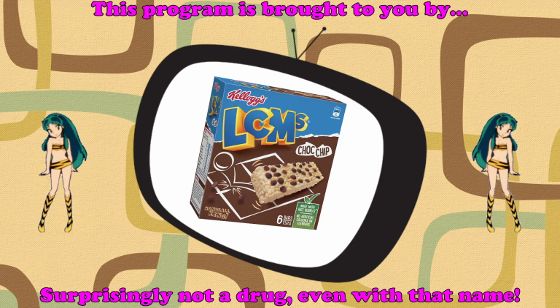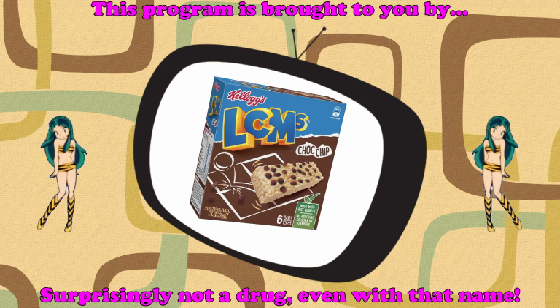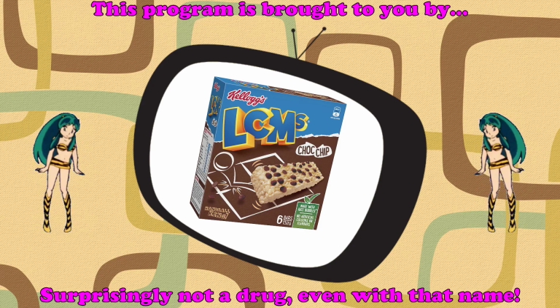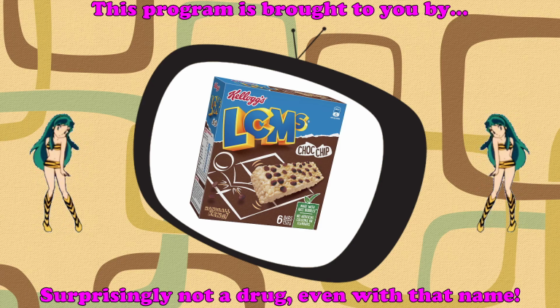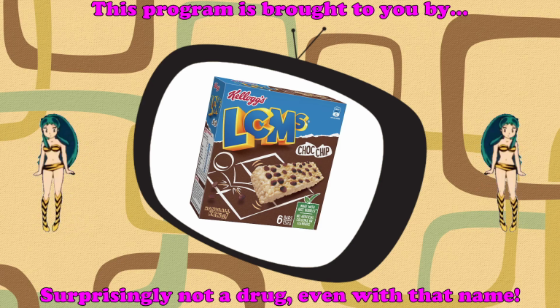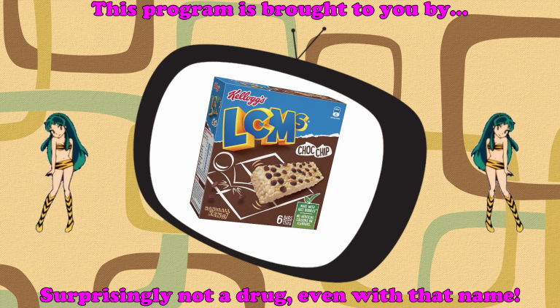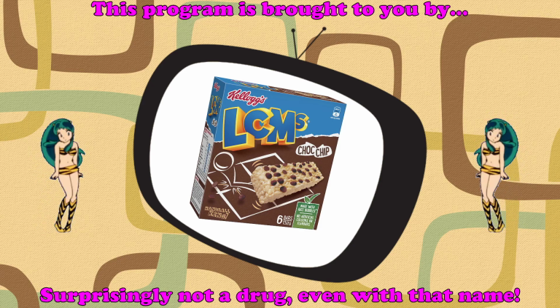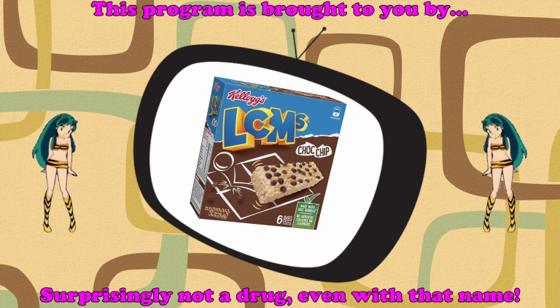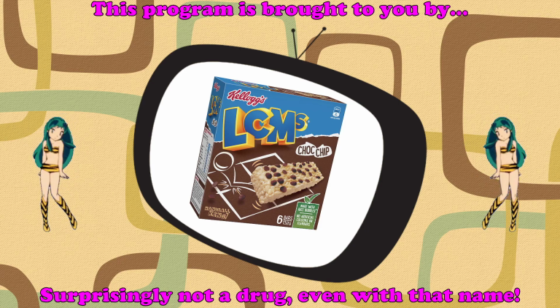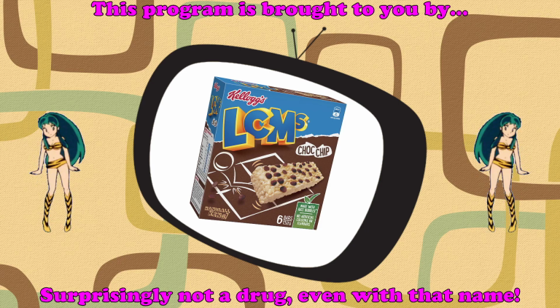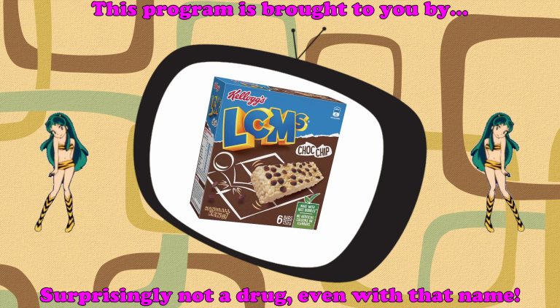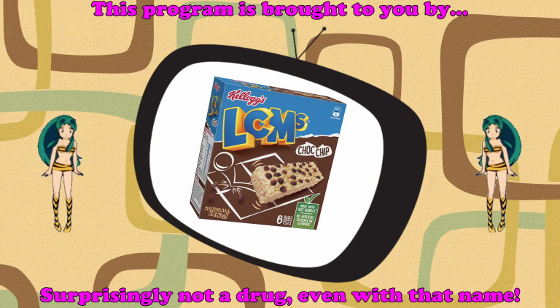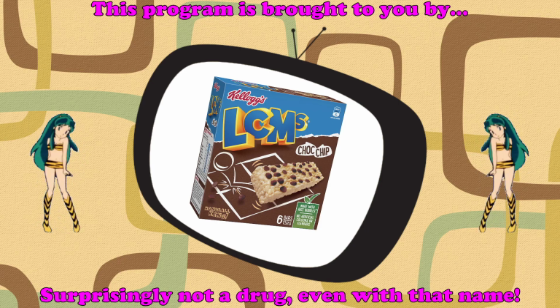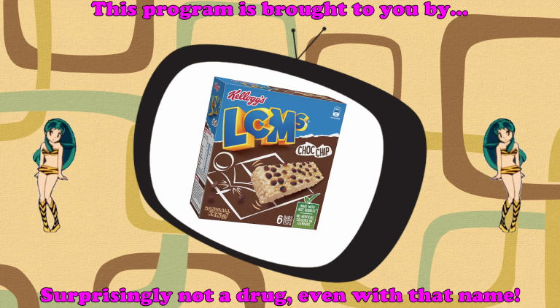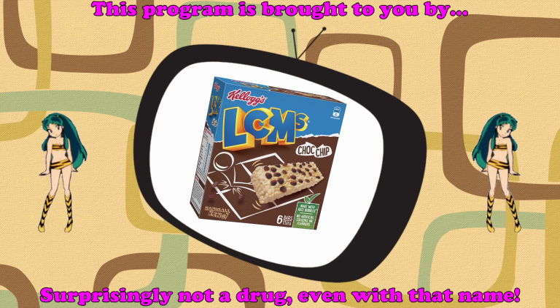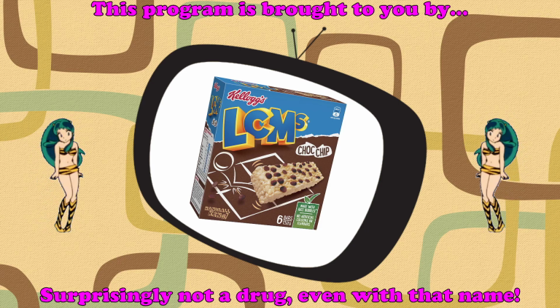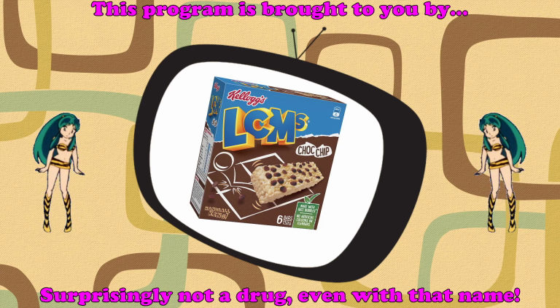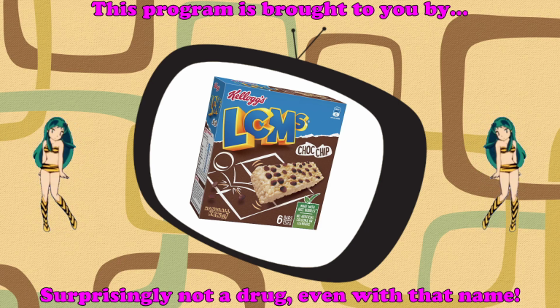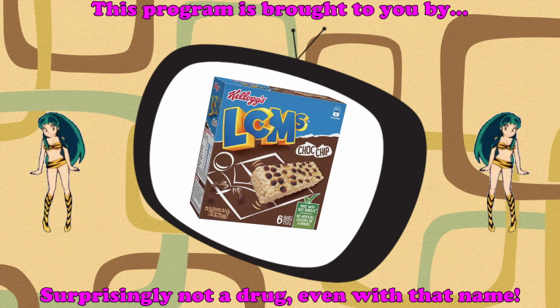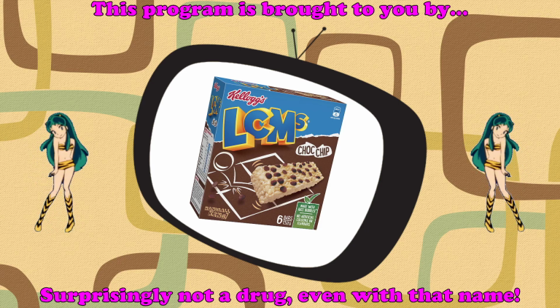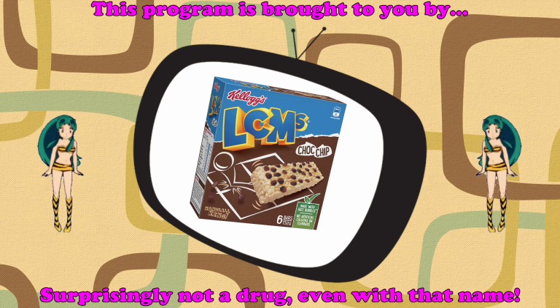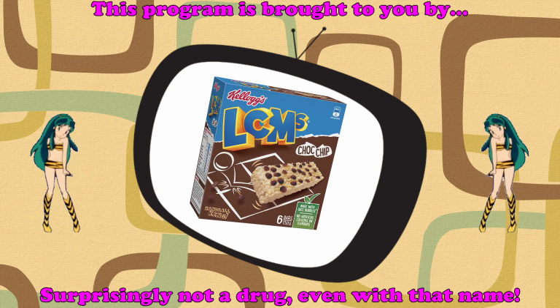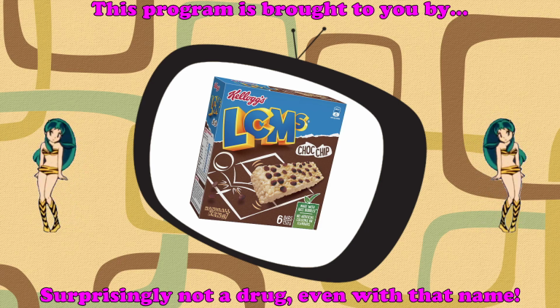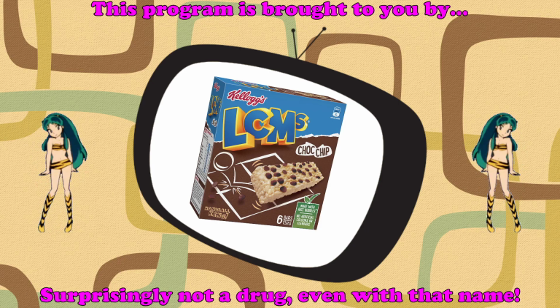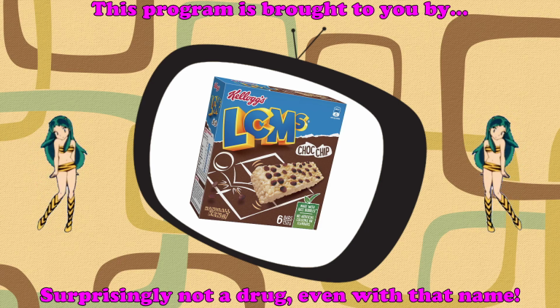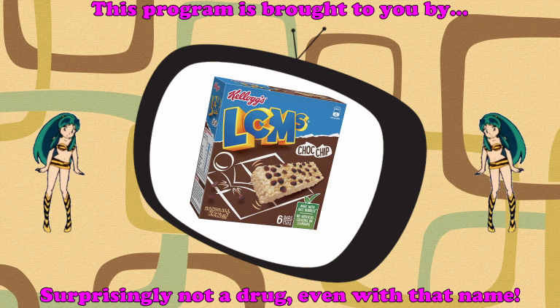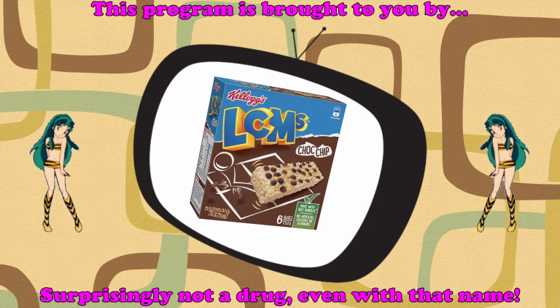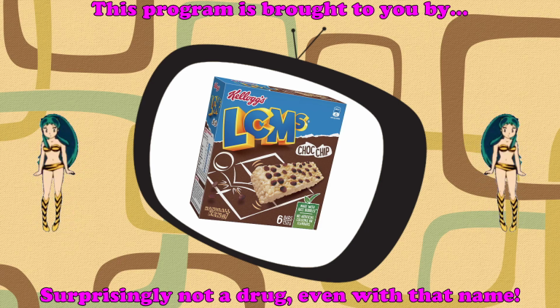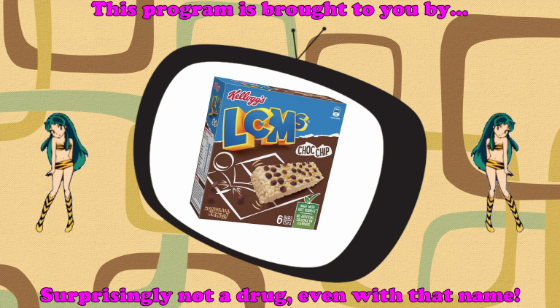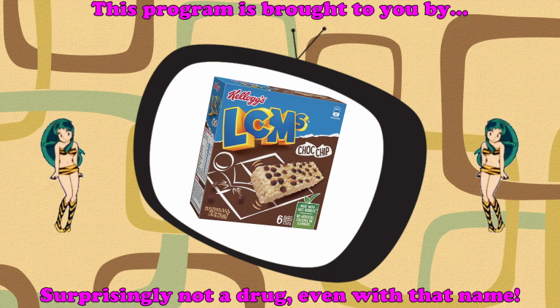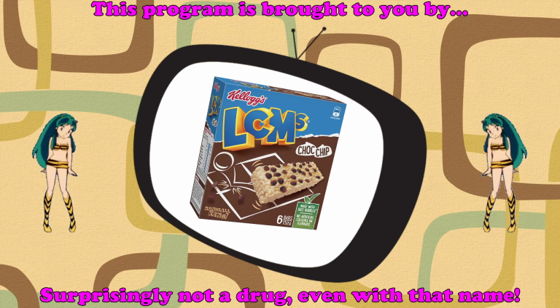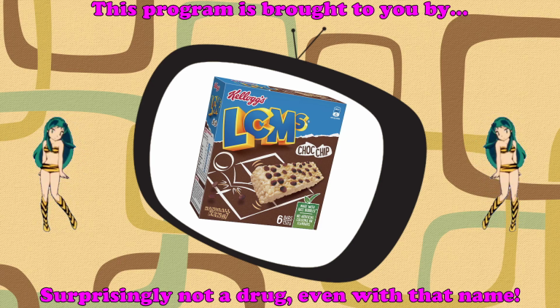Hey, me from the past, can you do everyone a huge favour and sell them some things they might be able to buy but probably can't? If I can muster the courage, me.